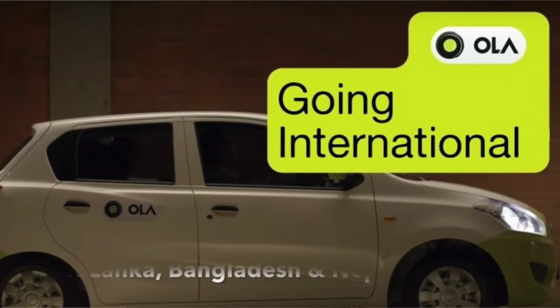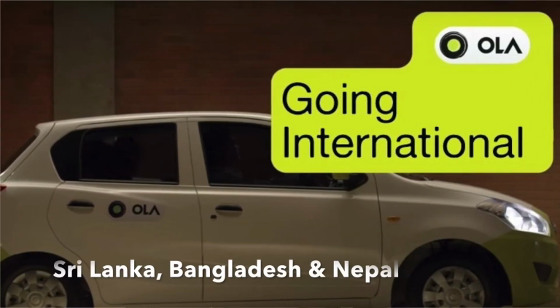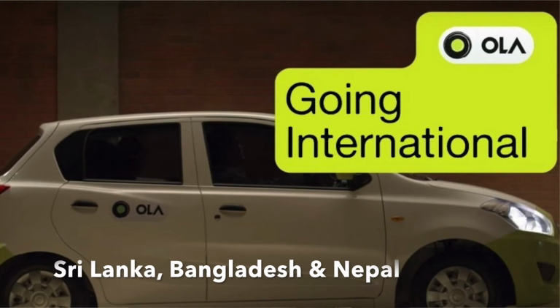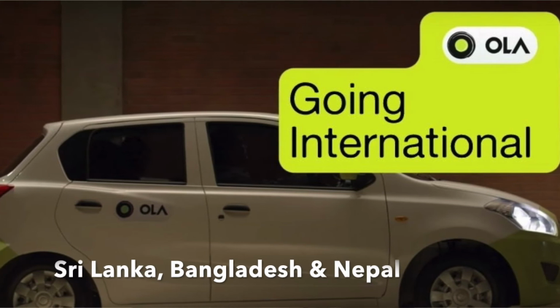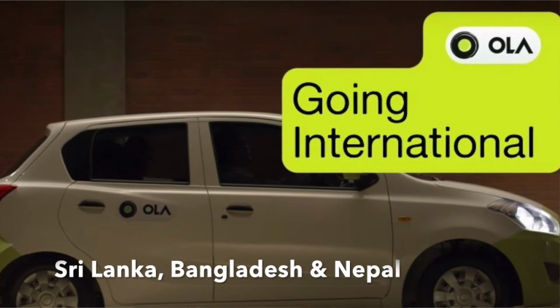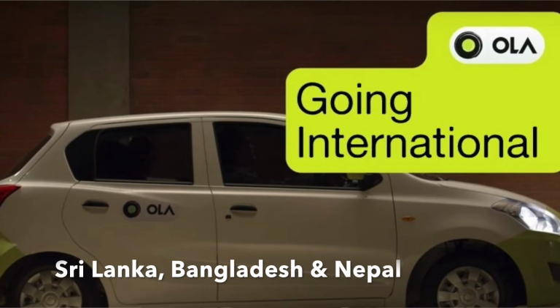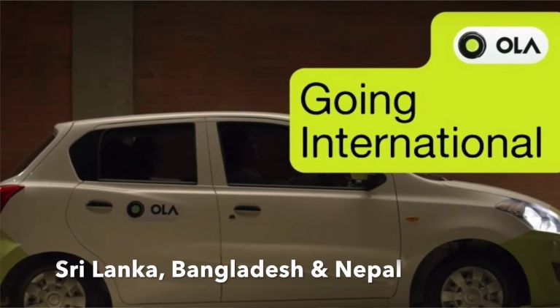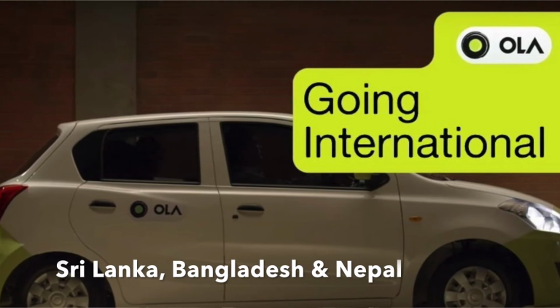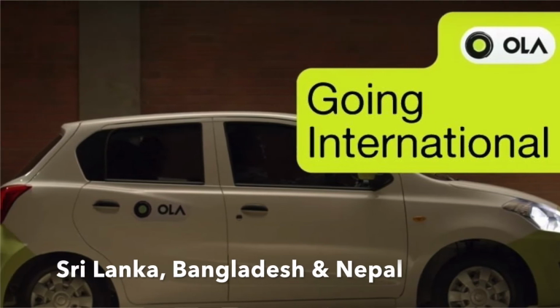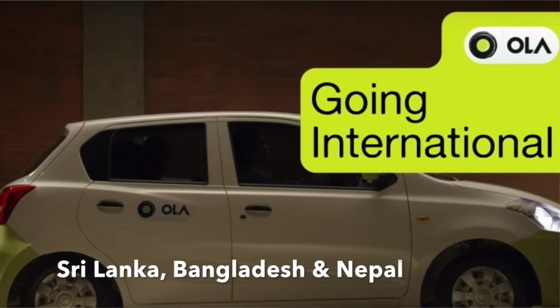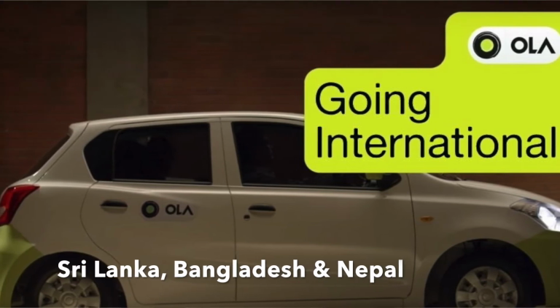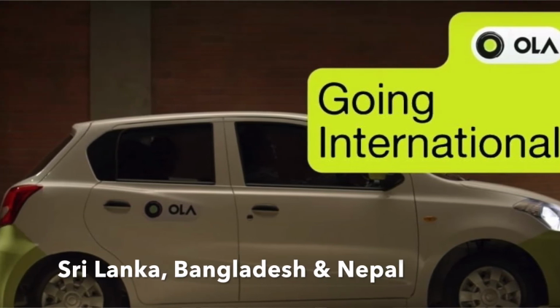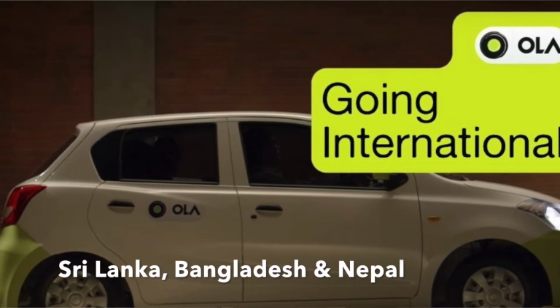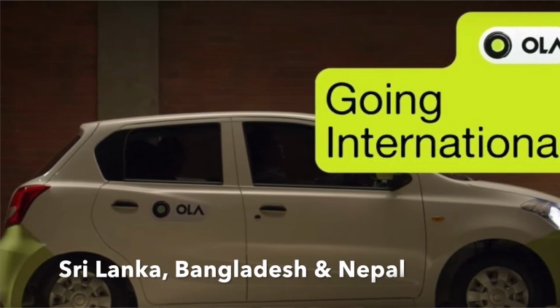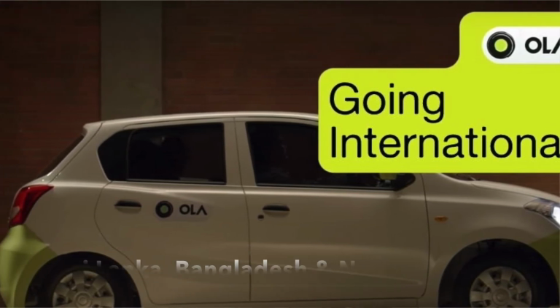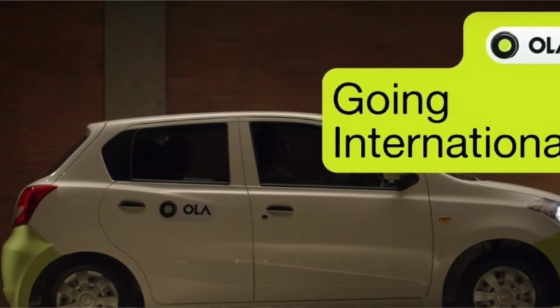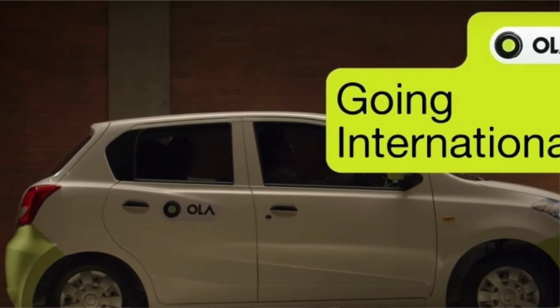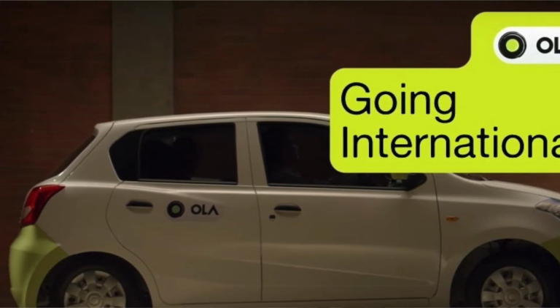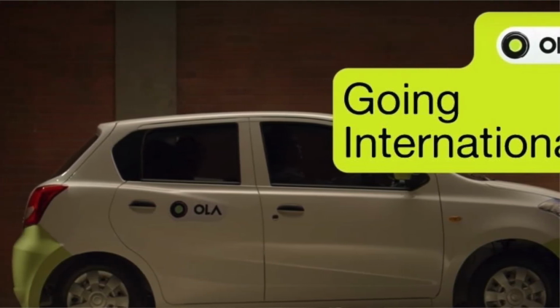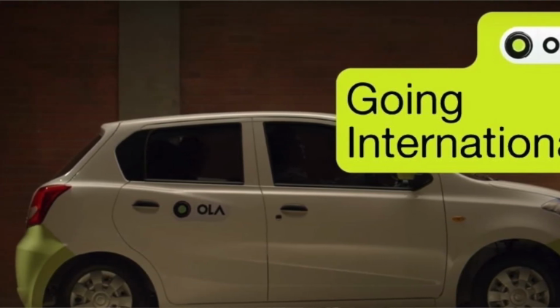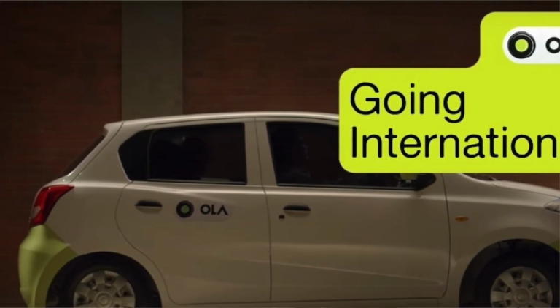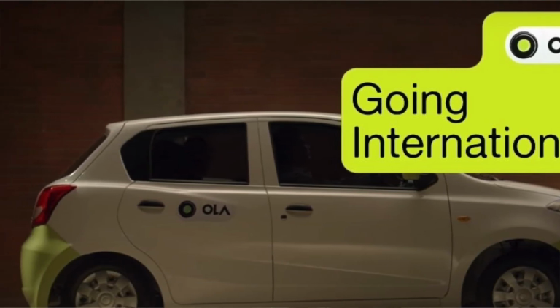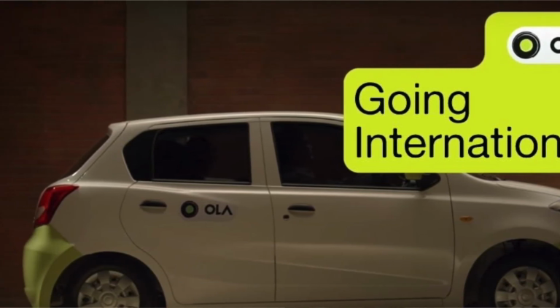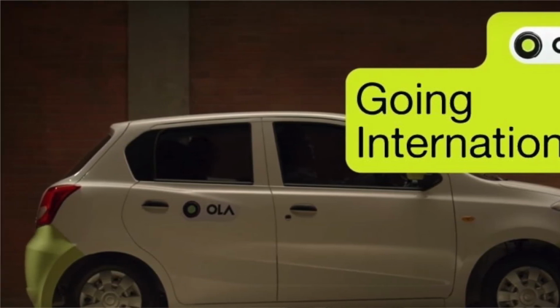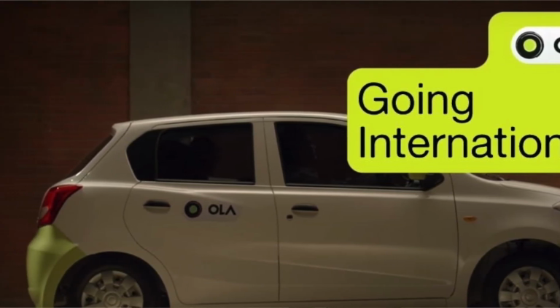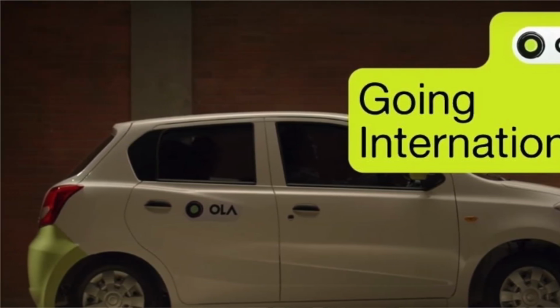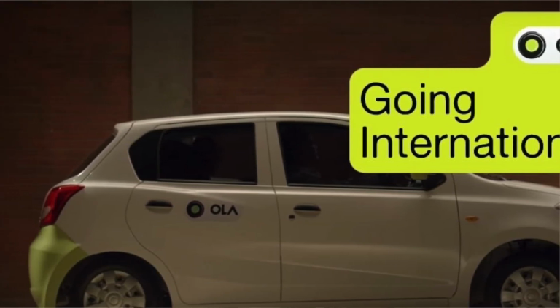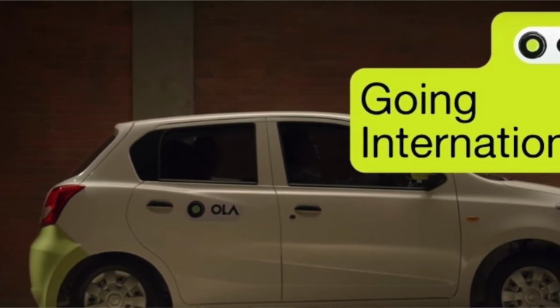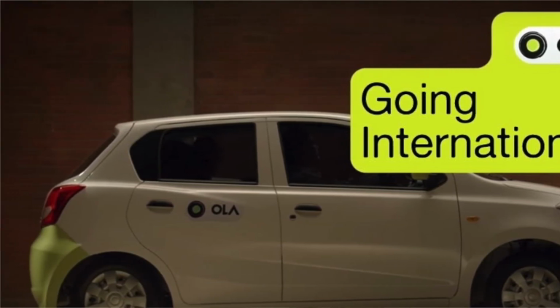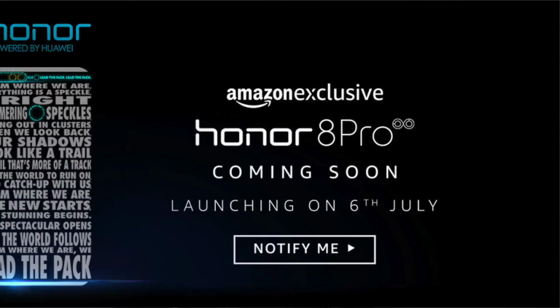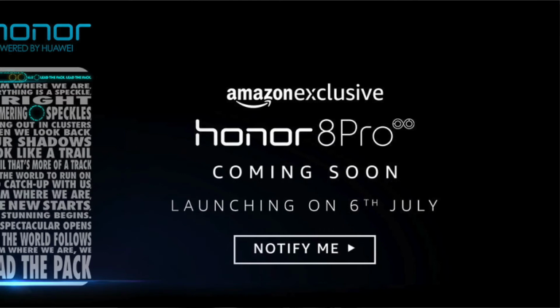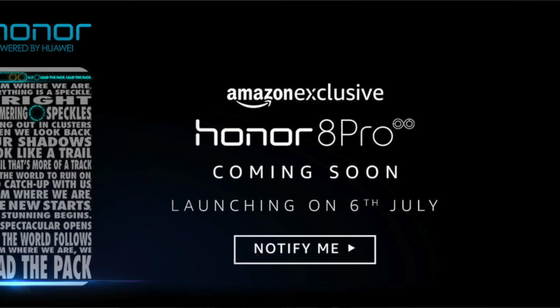Sri Lanka, Bangladesh and Nepal — Ola will come to these countries very fast.